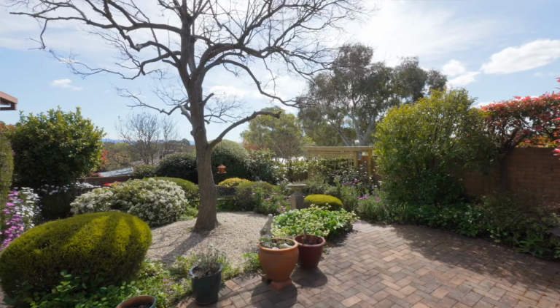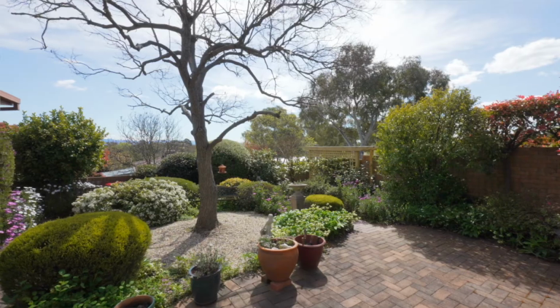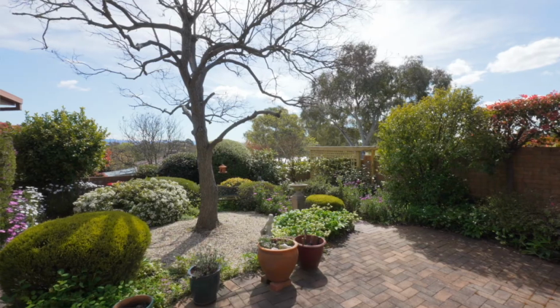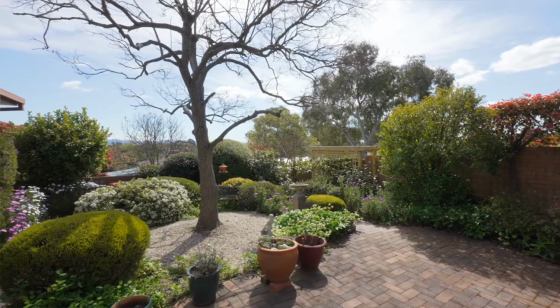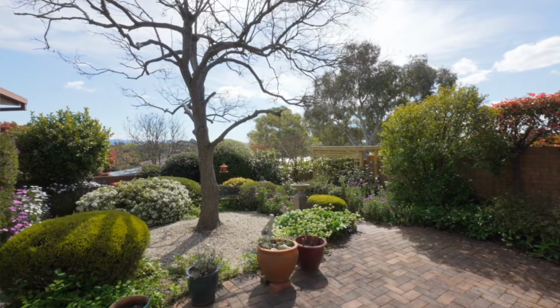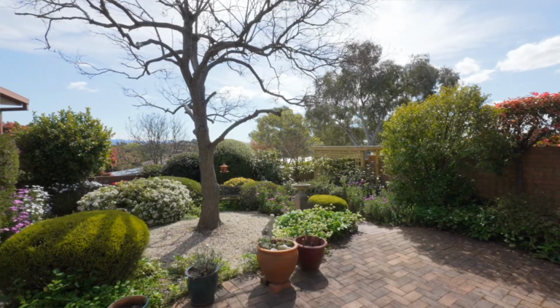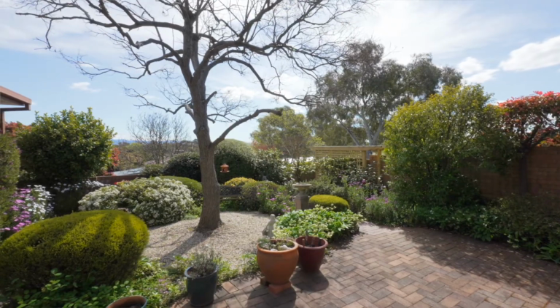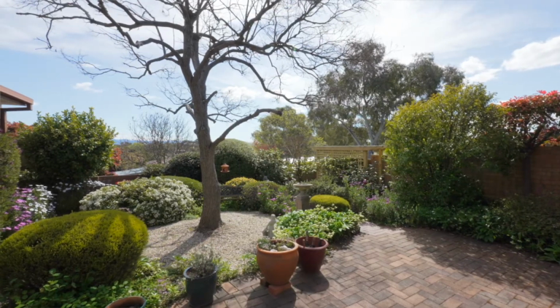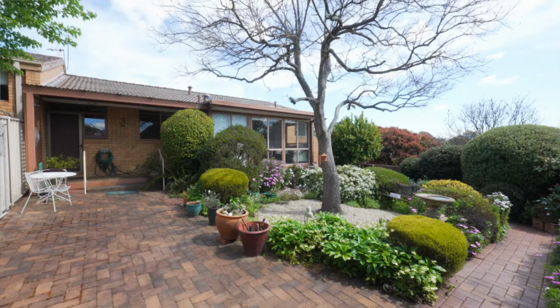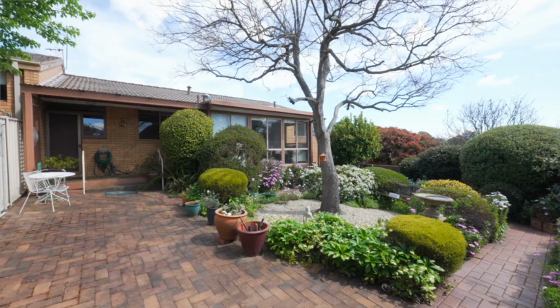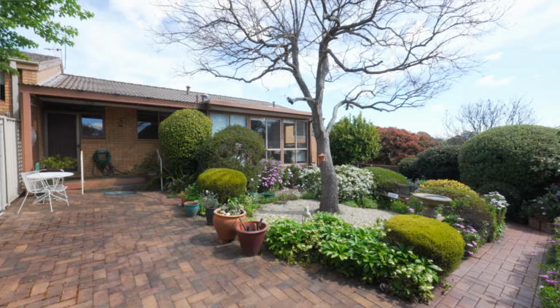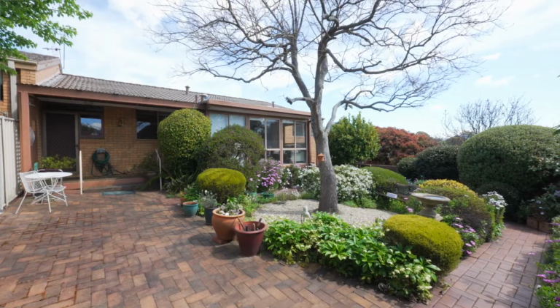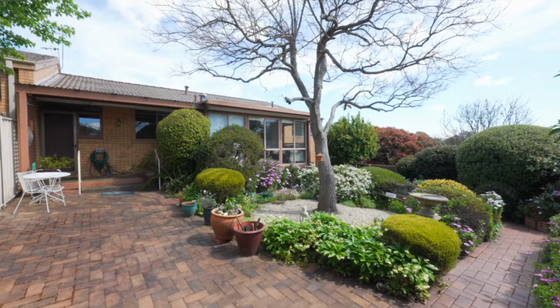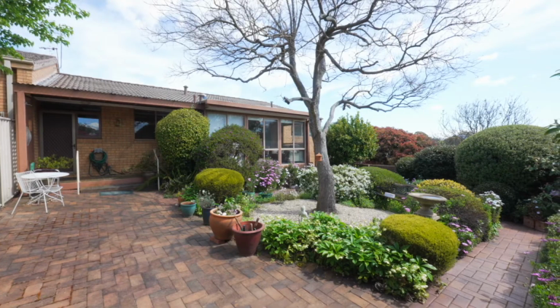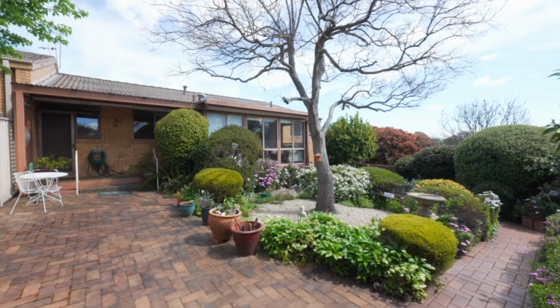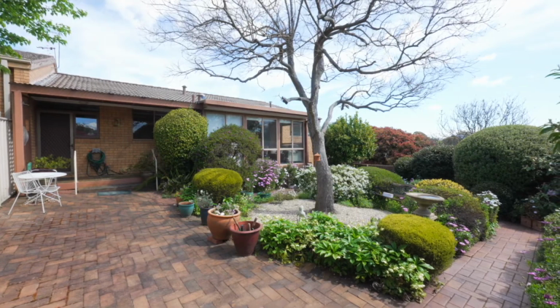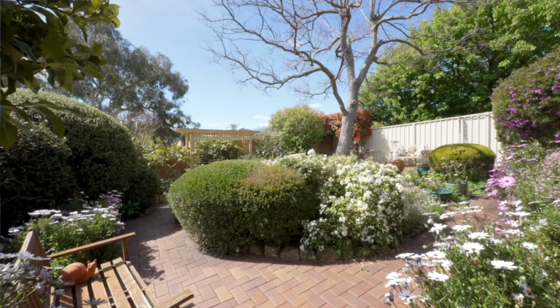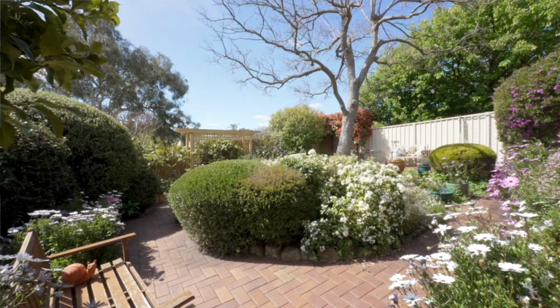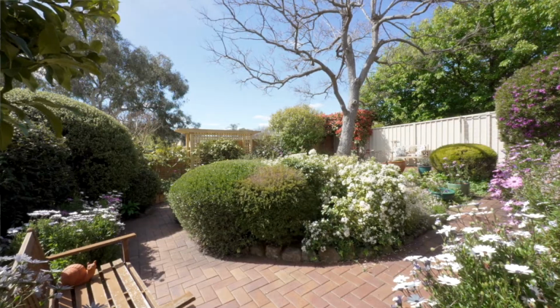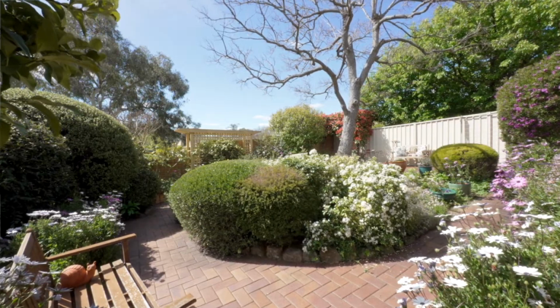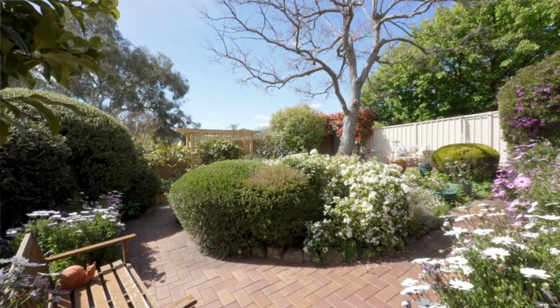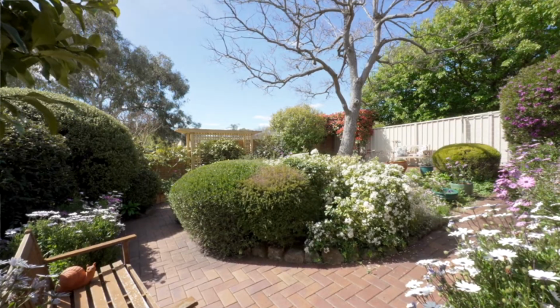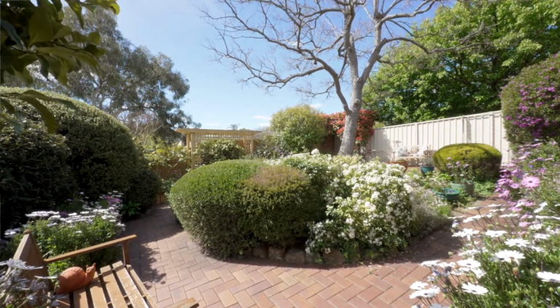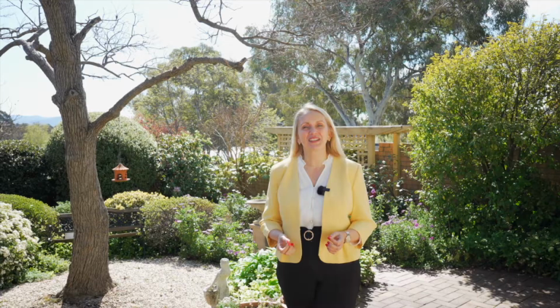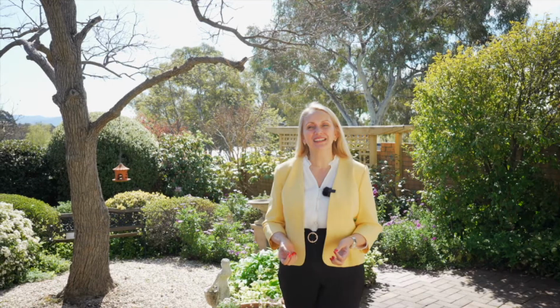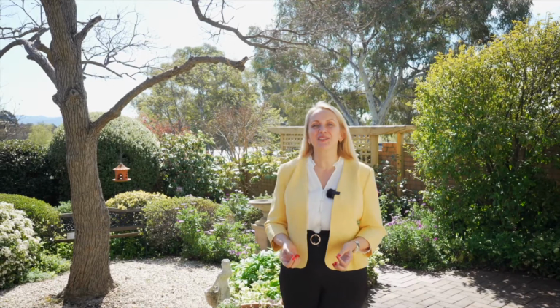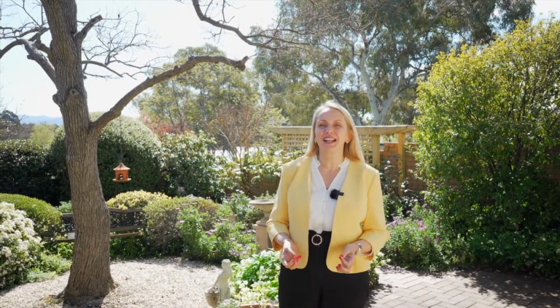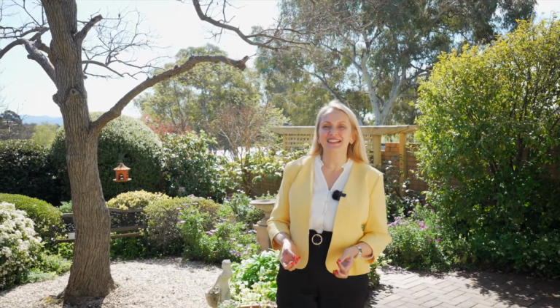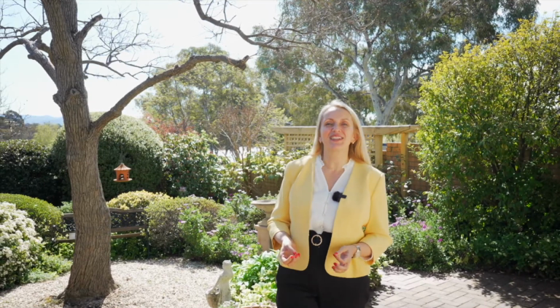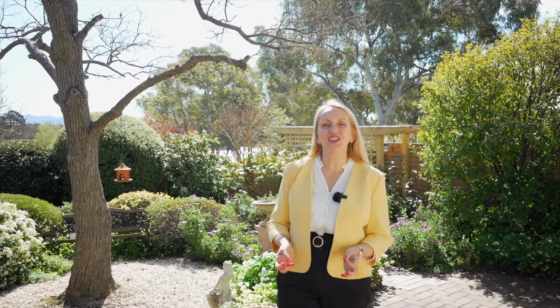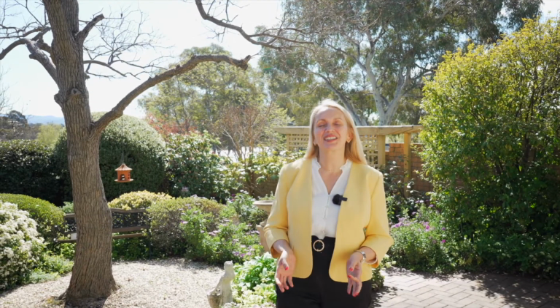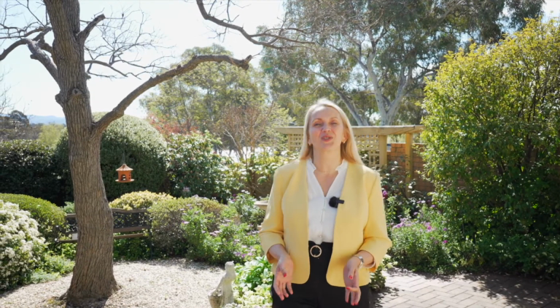The private rear courtyard is full of sun and colour, making it the ideal place for you to sit down, relax and just enjoy.